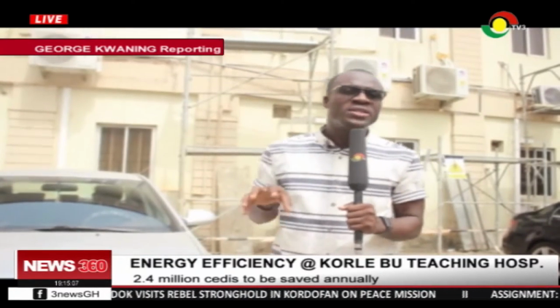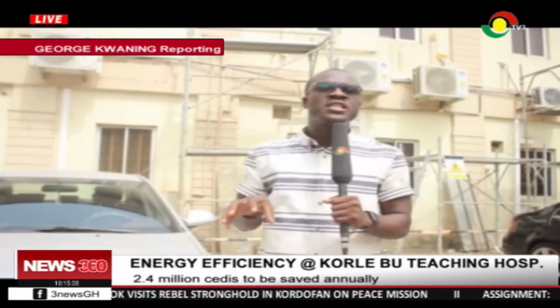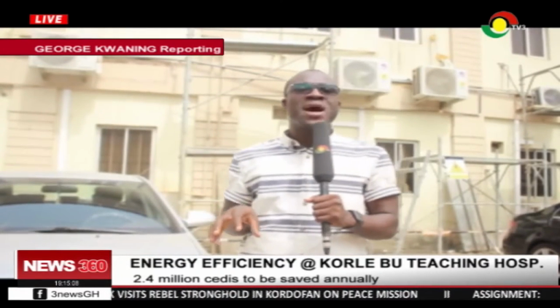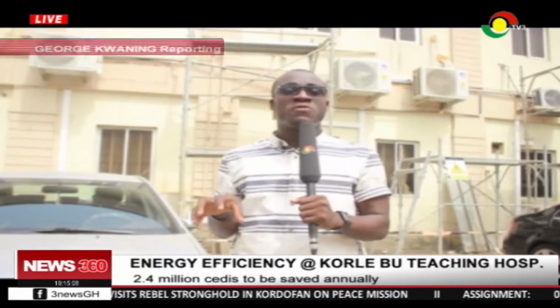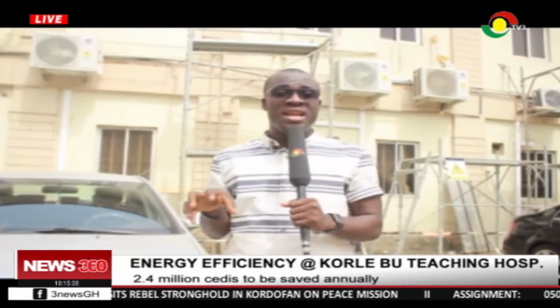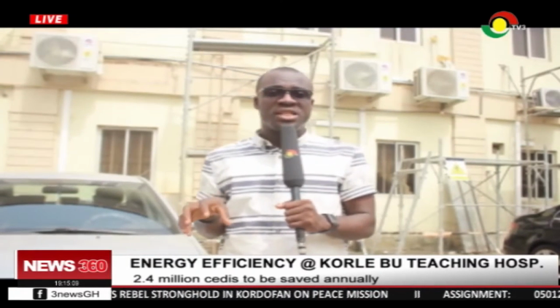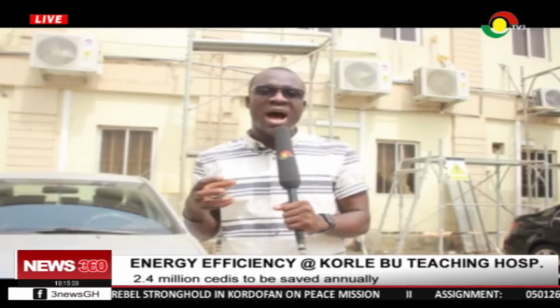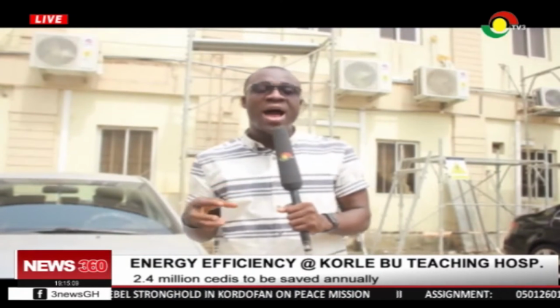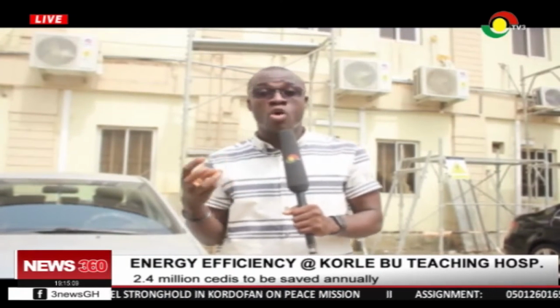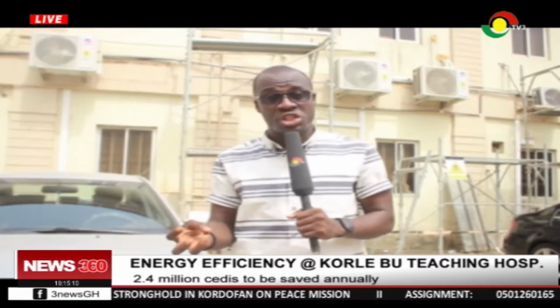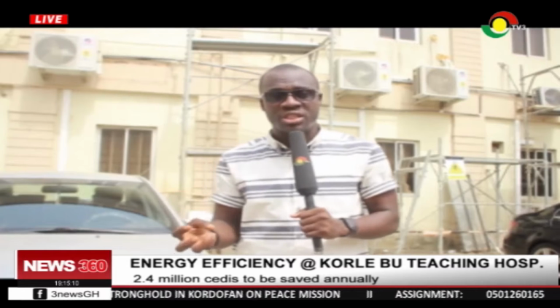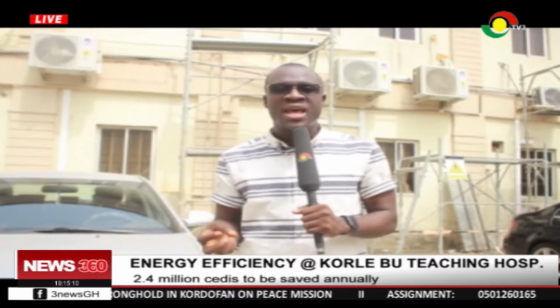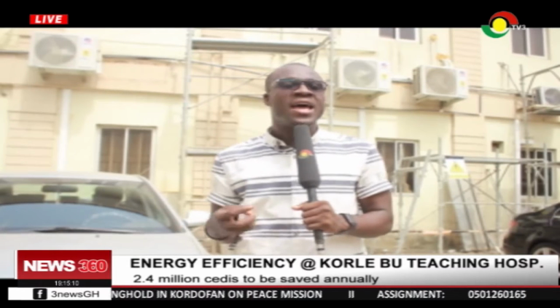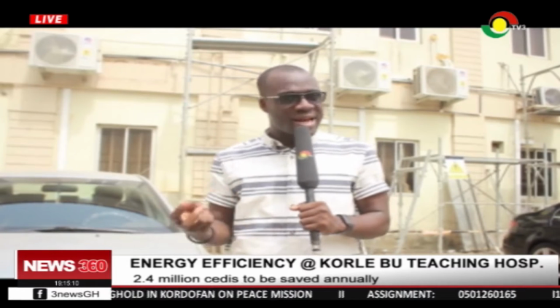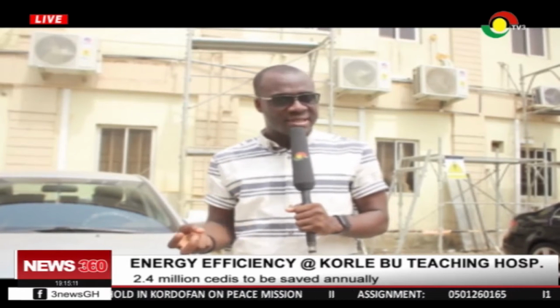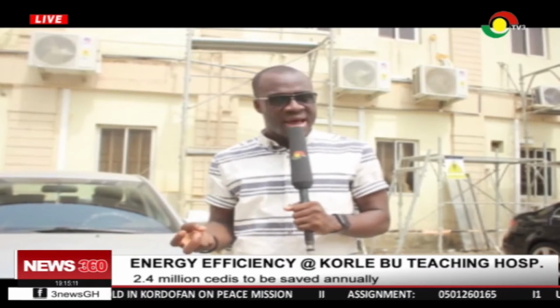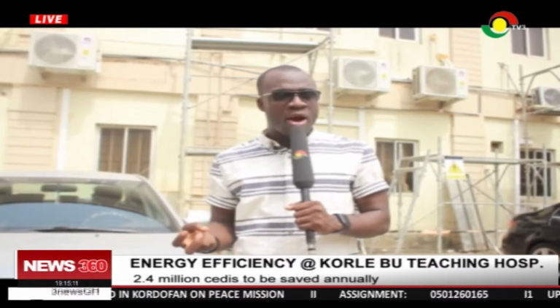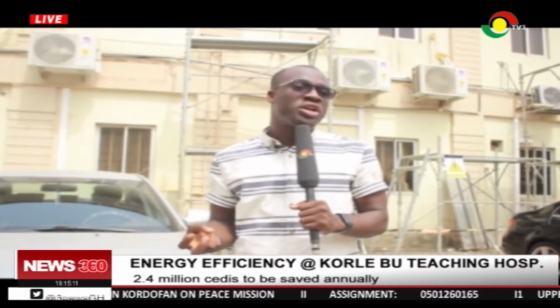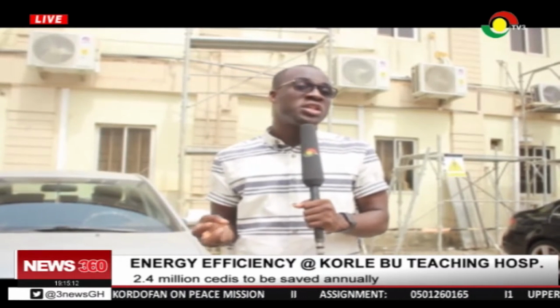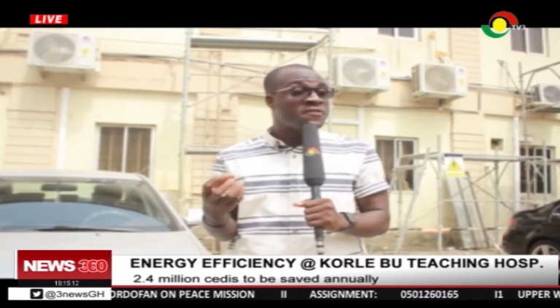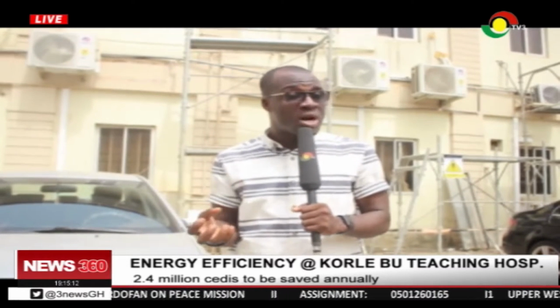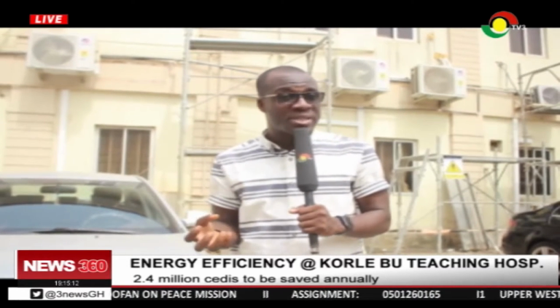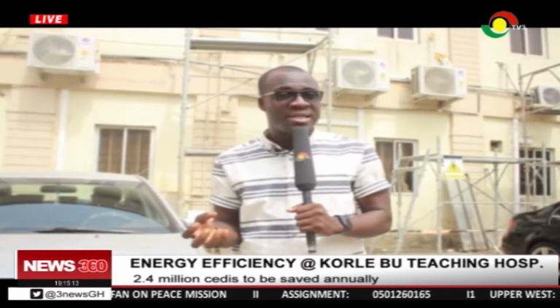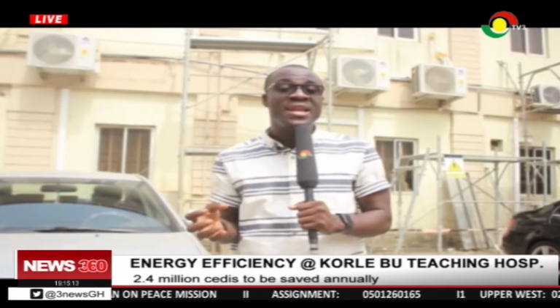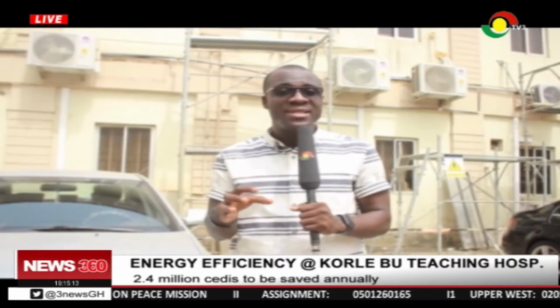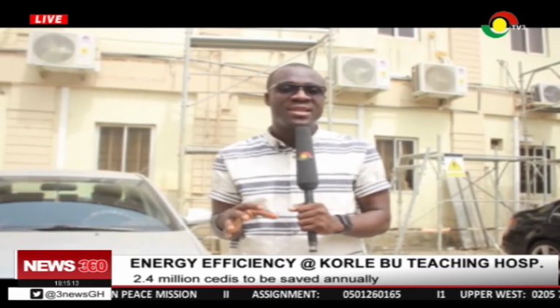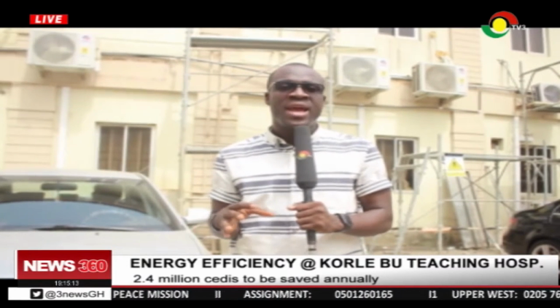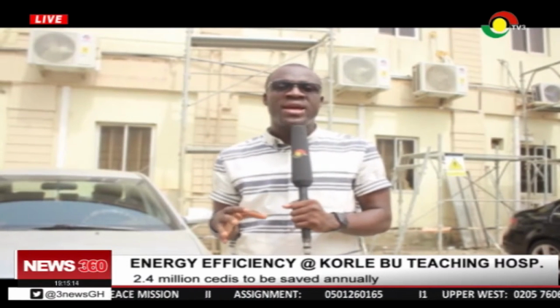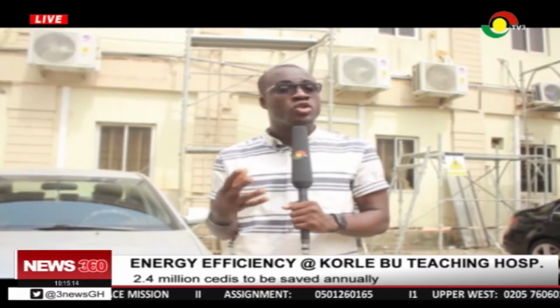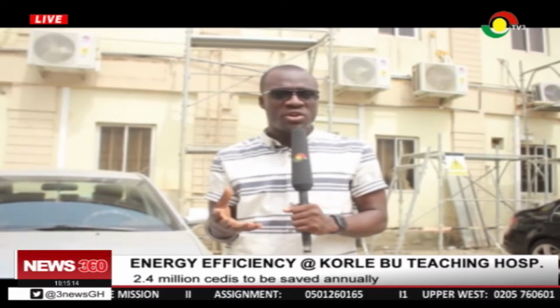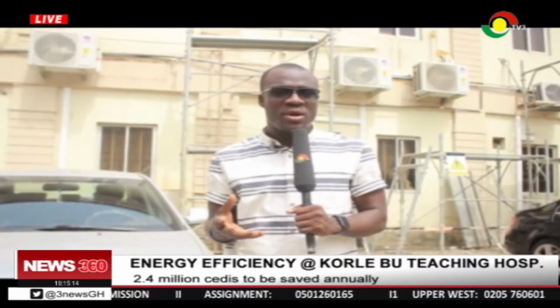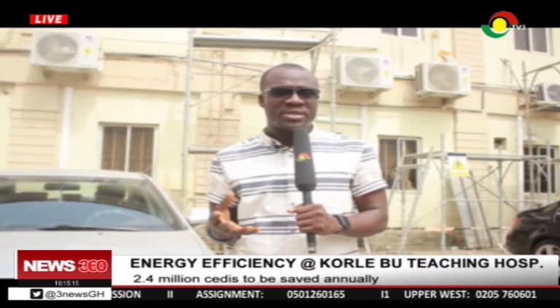Here at the premier hospital, what takes up most of the energy is air-conditioning and lighting. Air-conditioning accounts for 51 percent and lighting 23 percent.